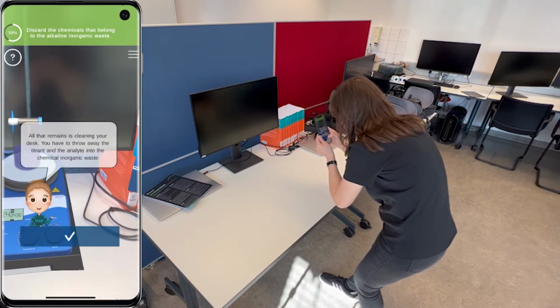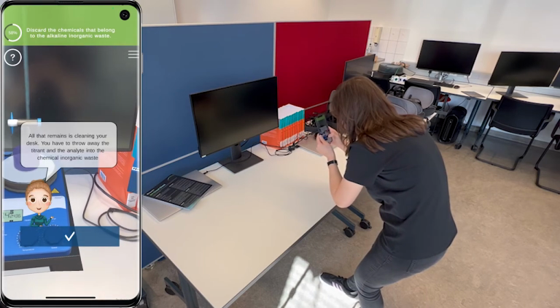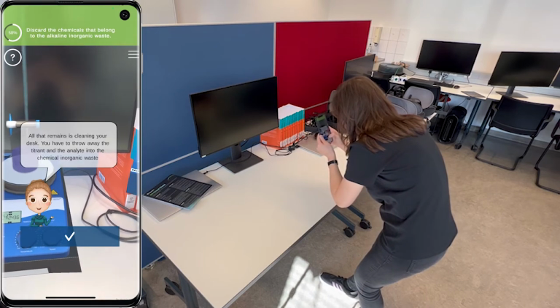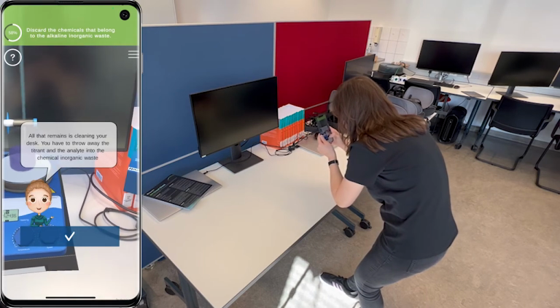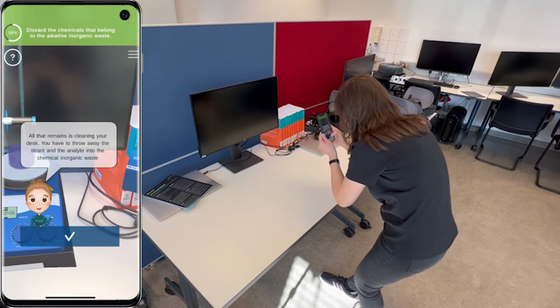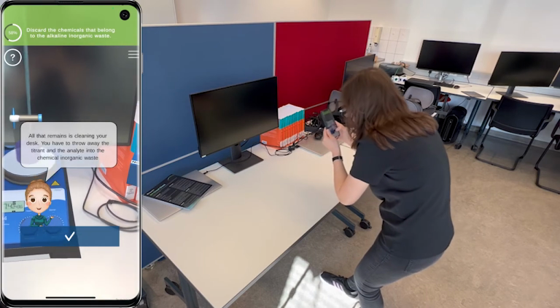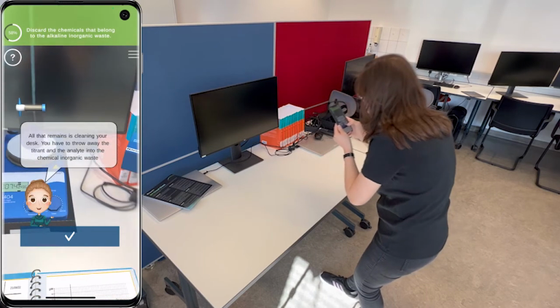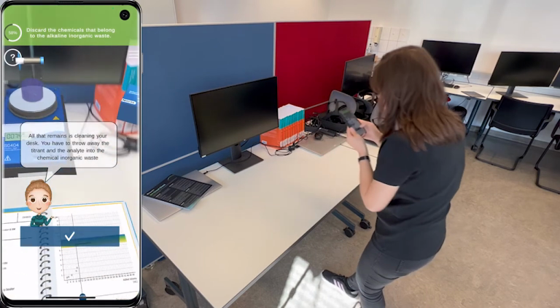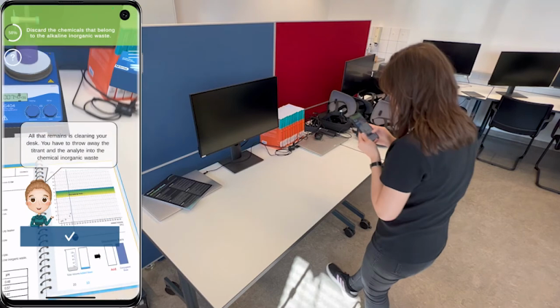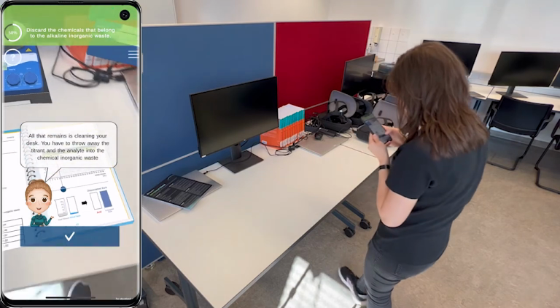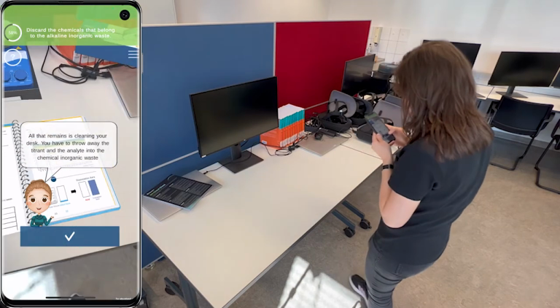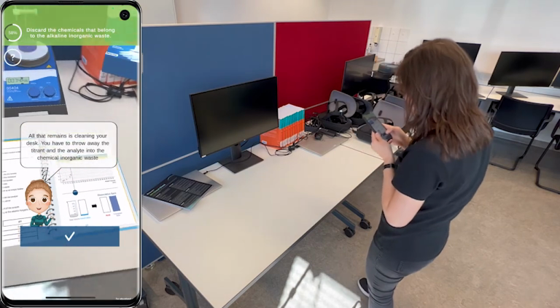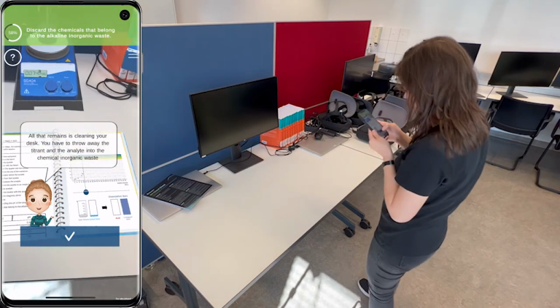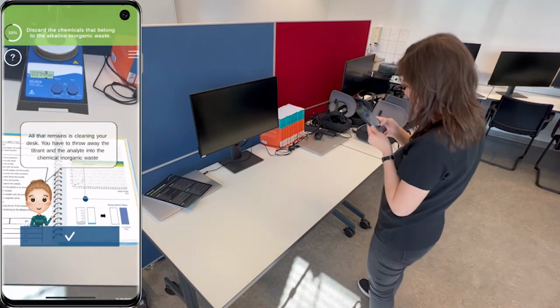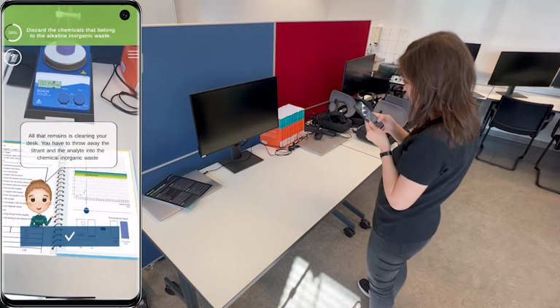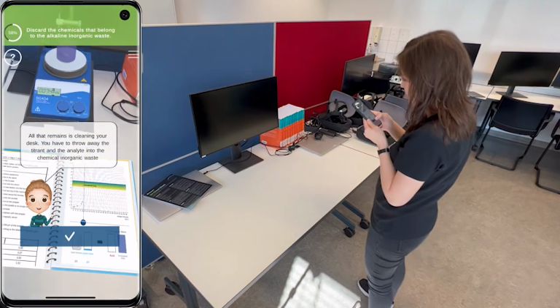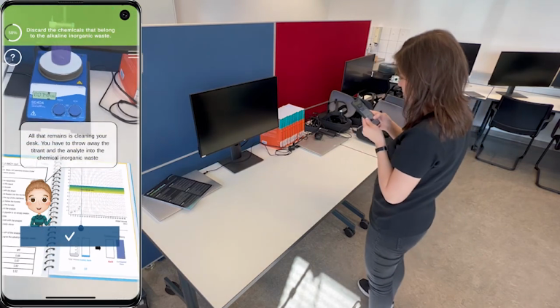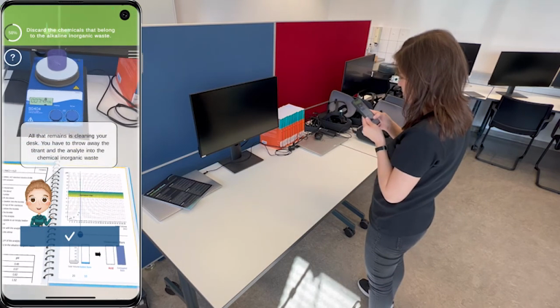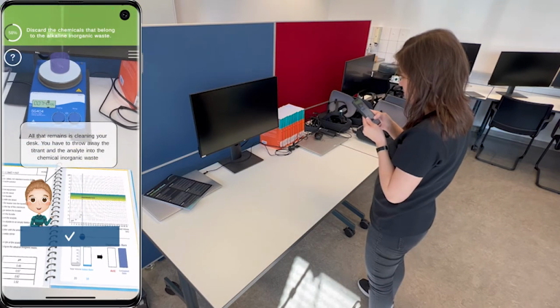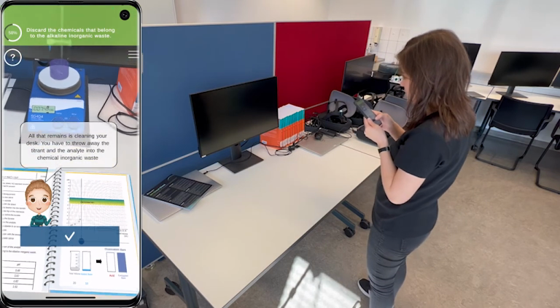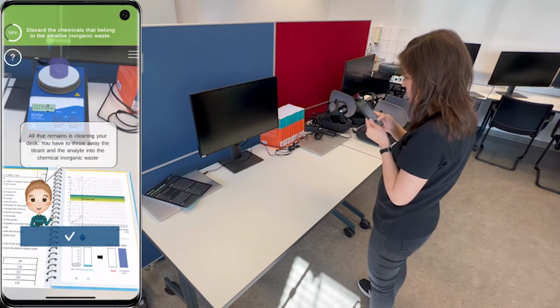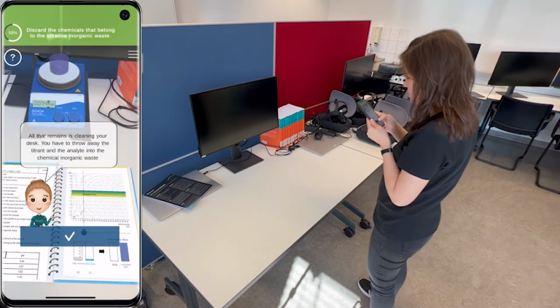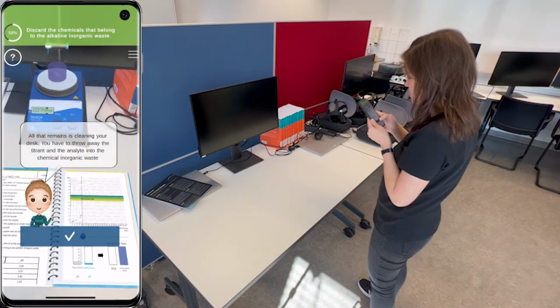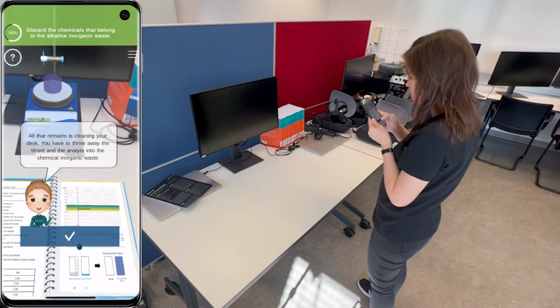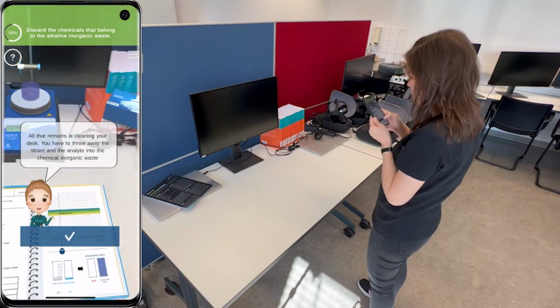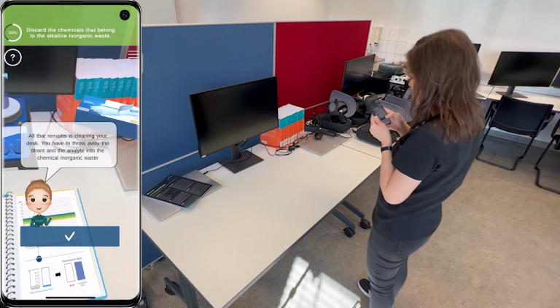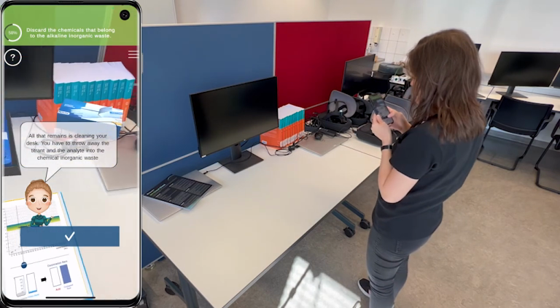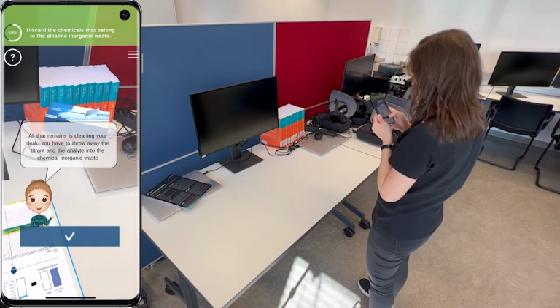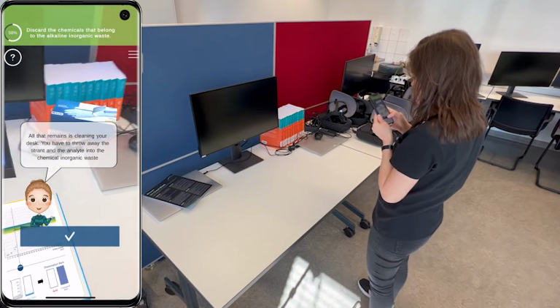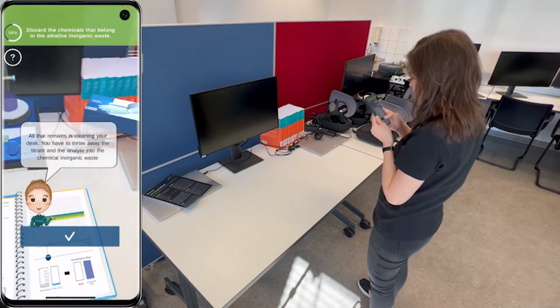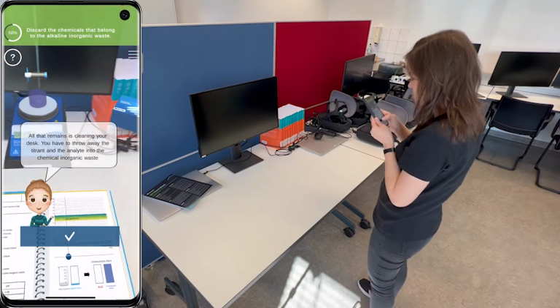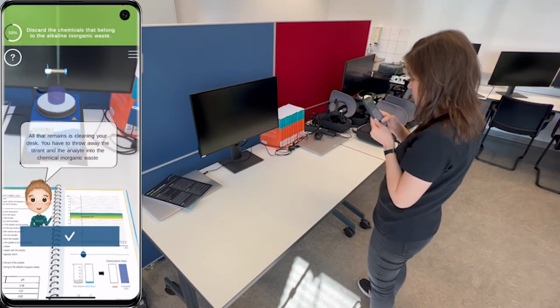All that remains is cleaning your desk. You have to throw away the titrant and the analyte into the chemical and organic waste.